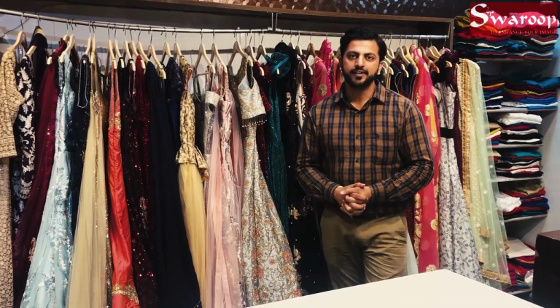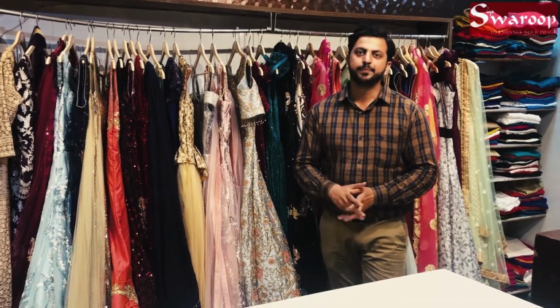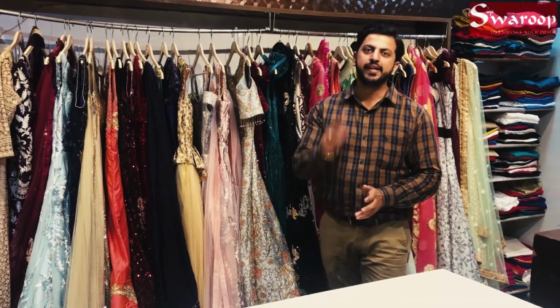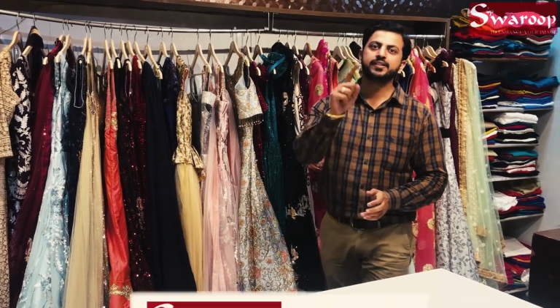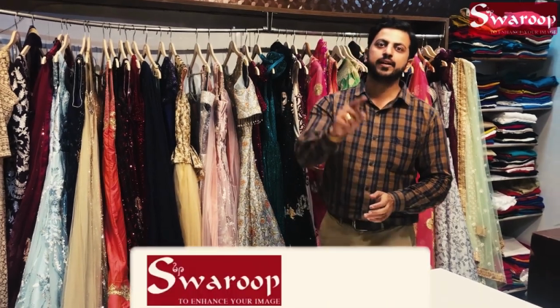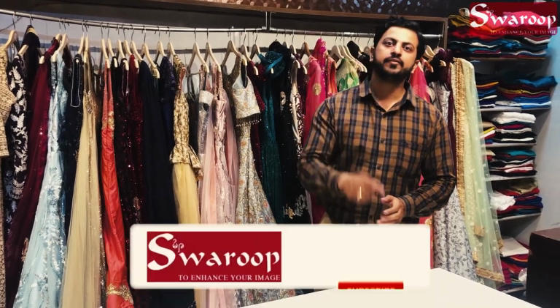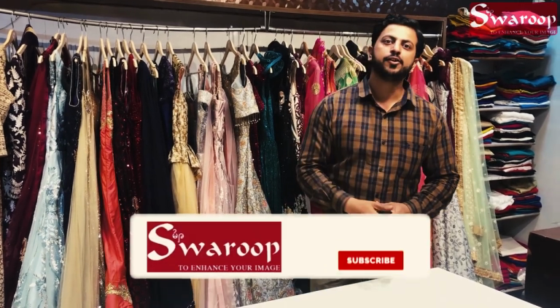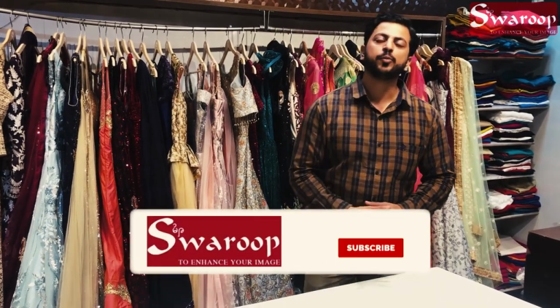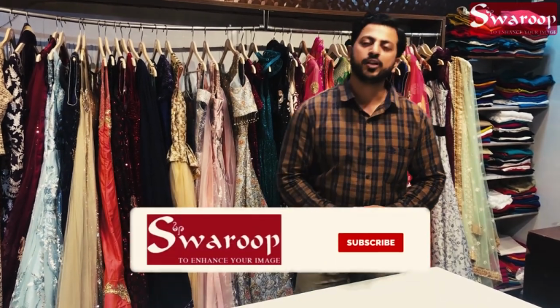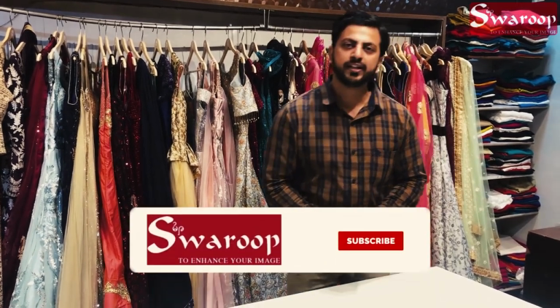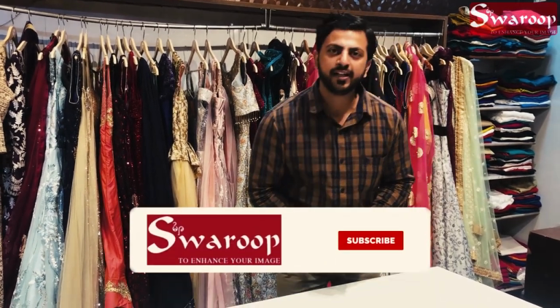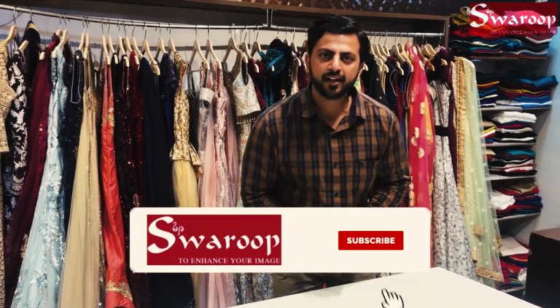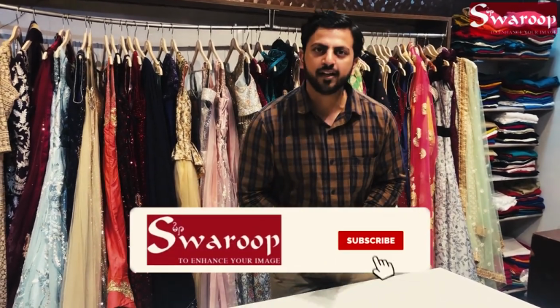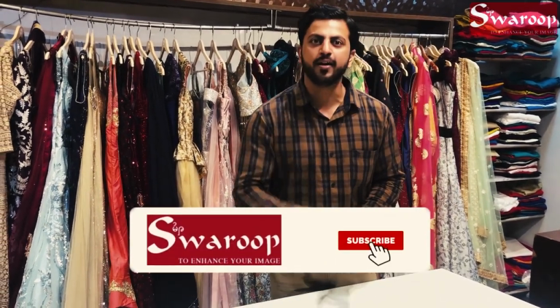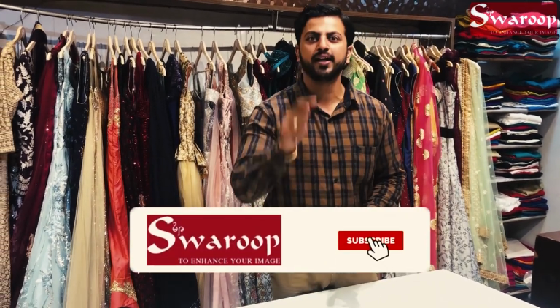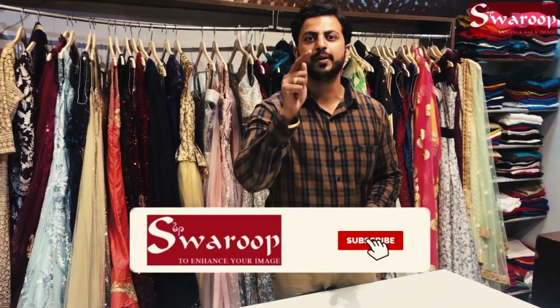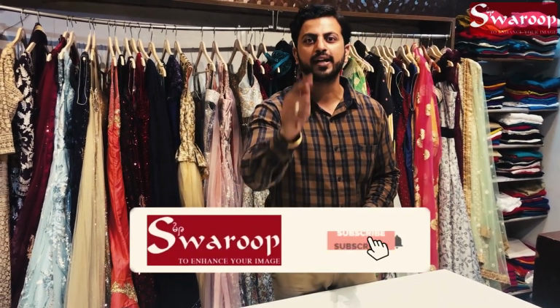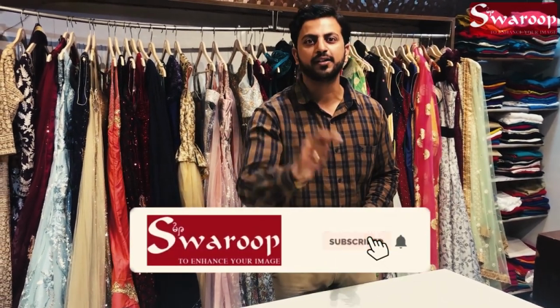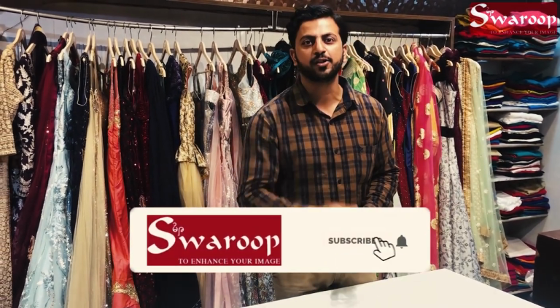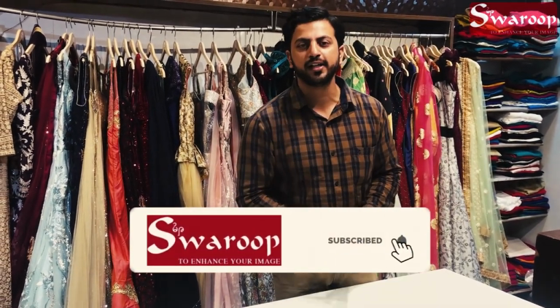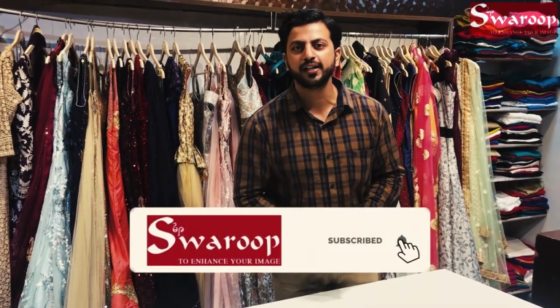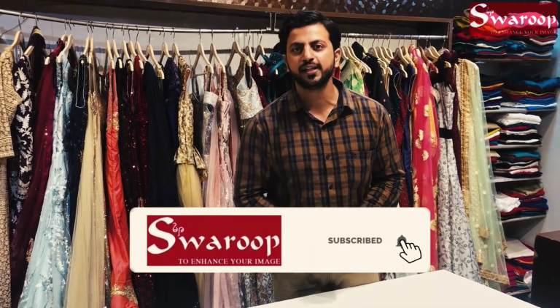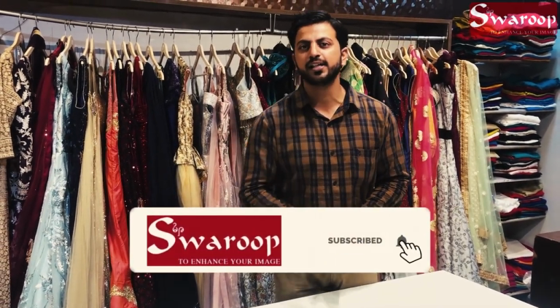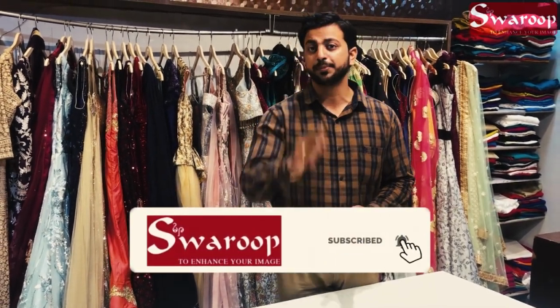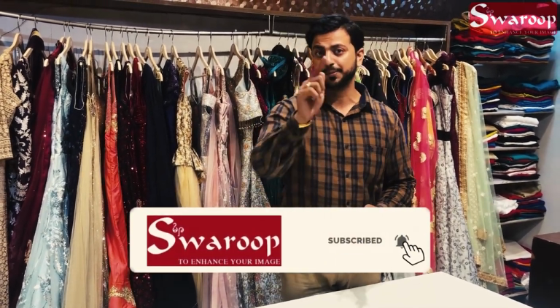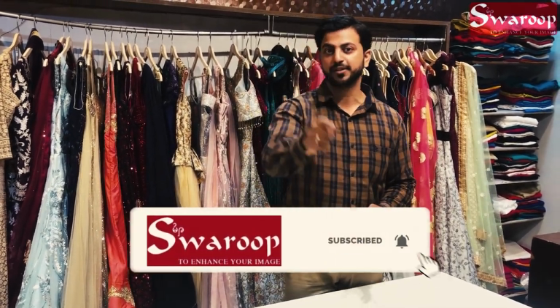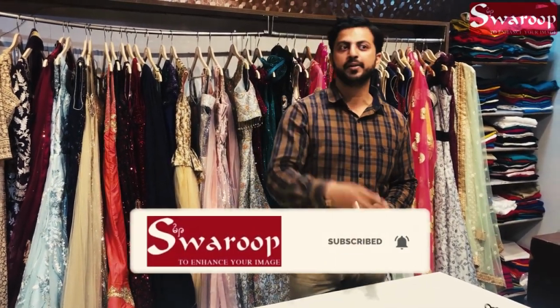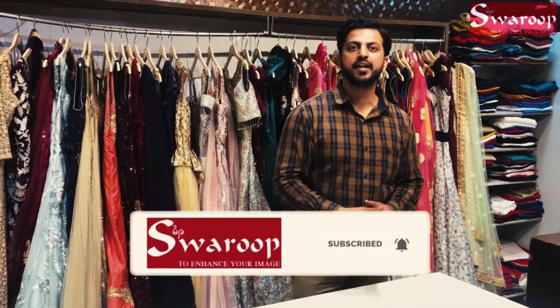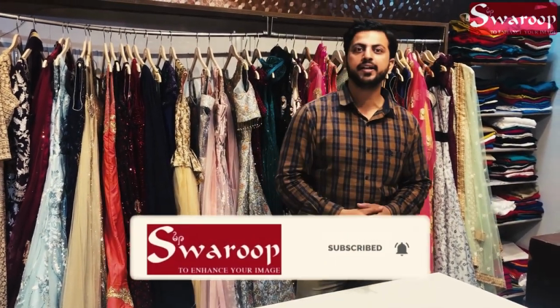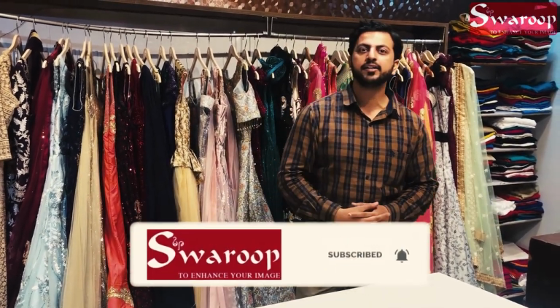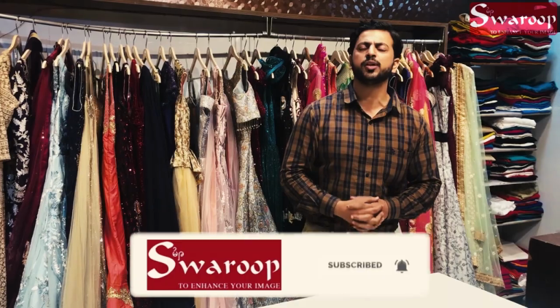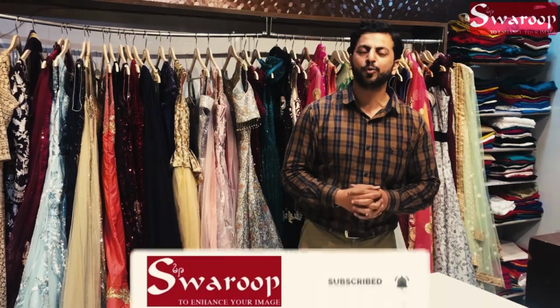Please watch our videos and click our bell icon. Click the subscription and support.